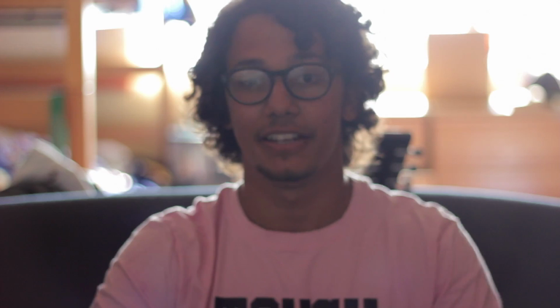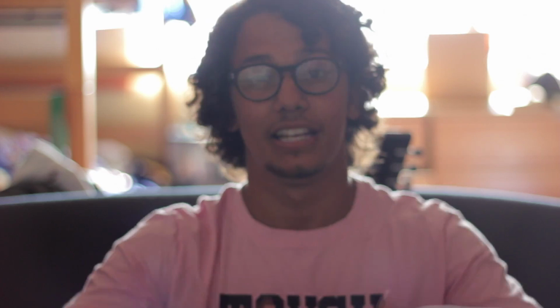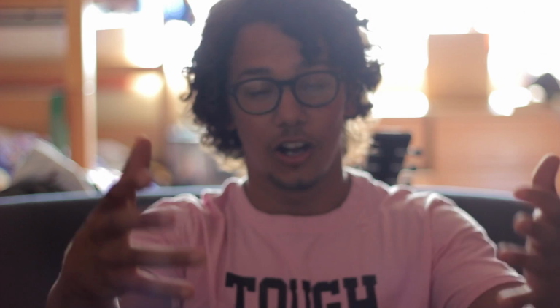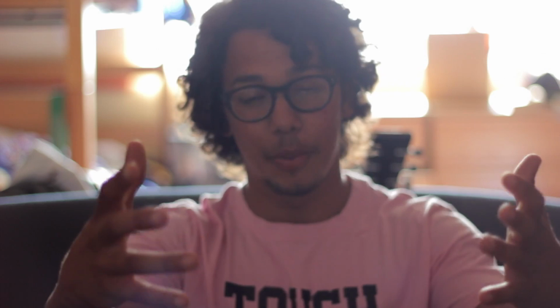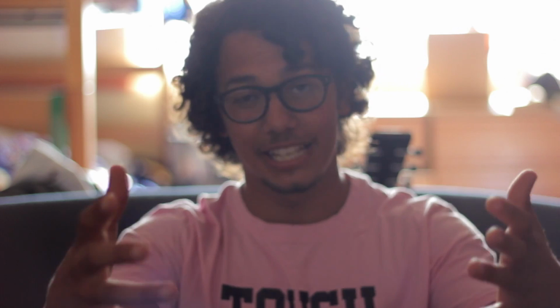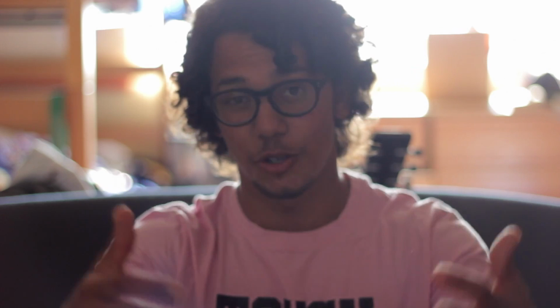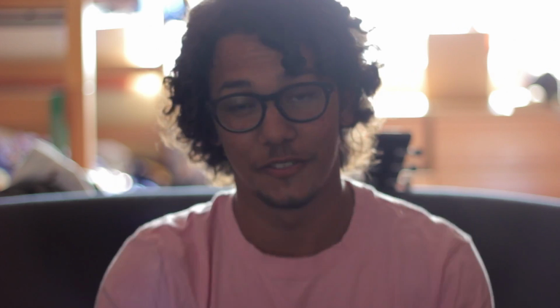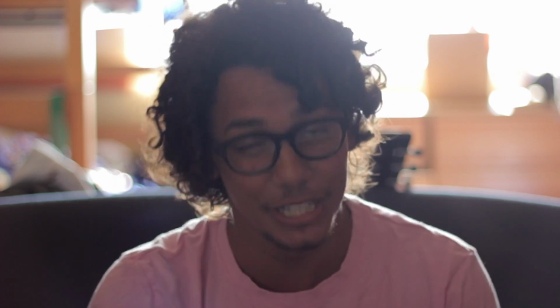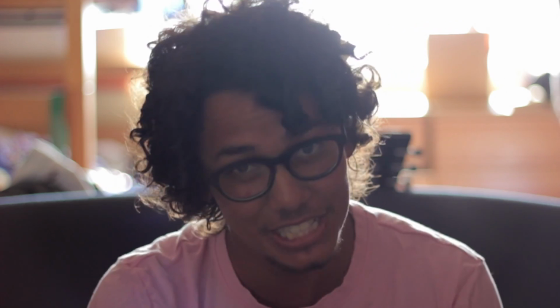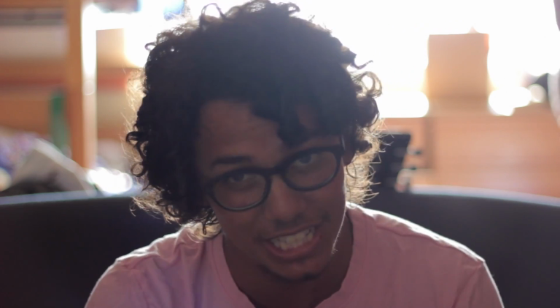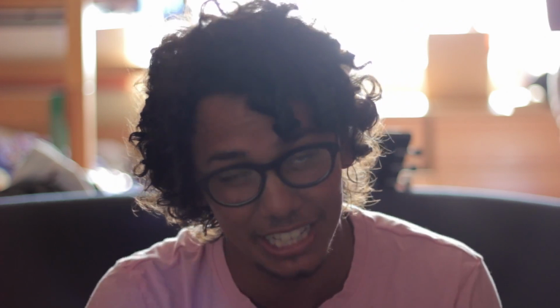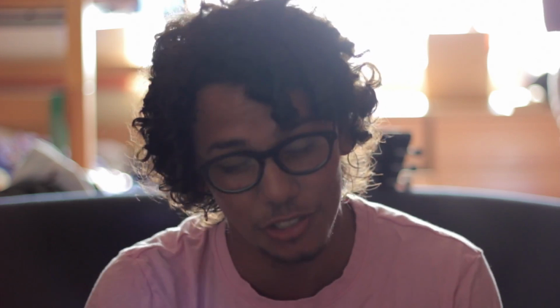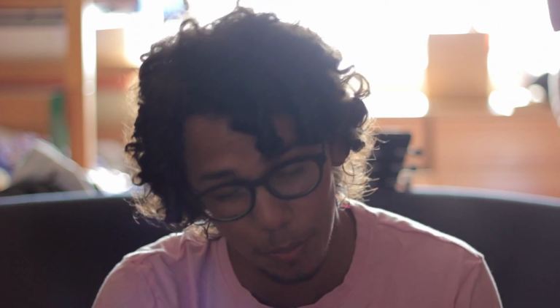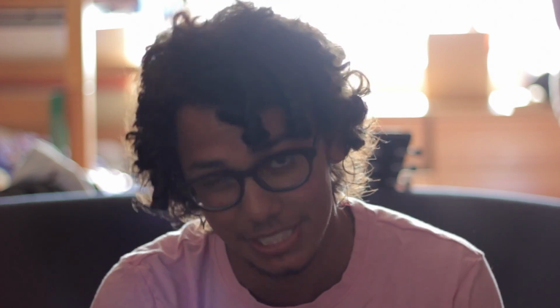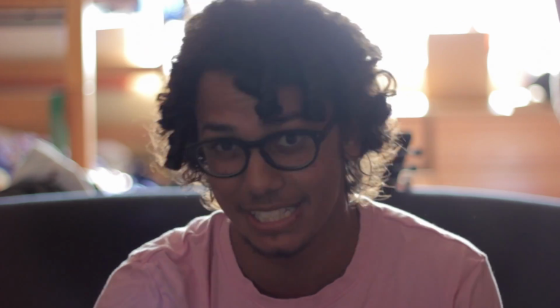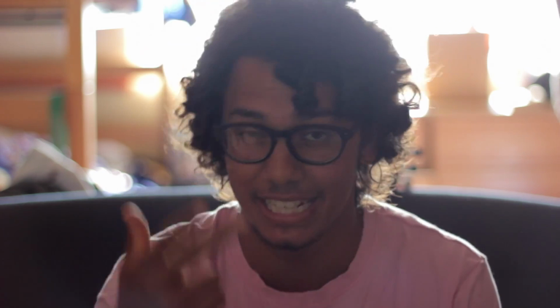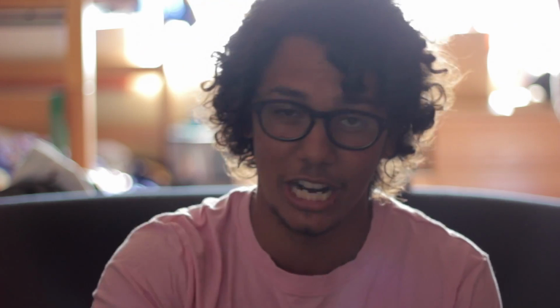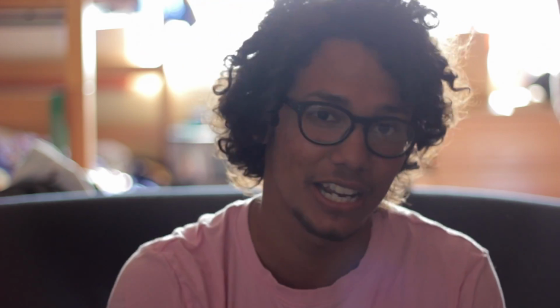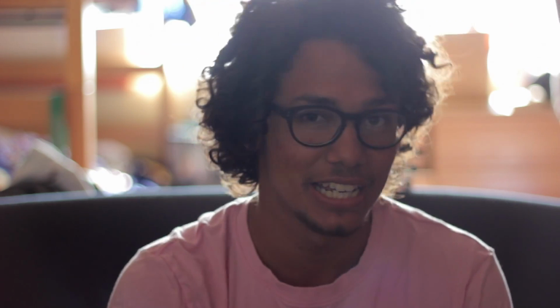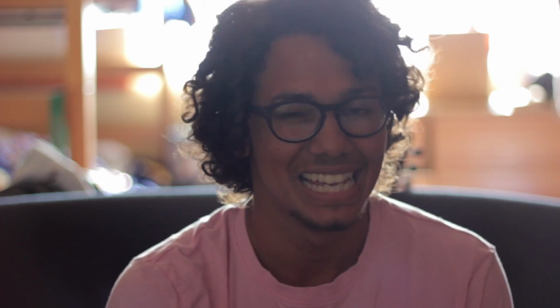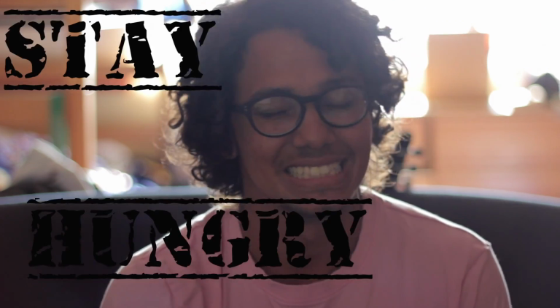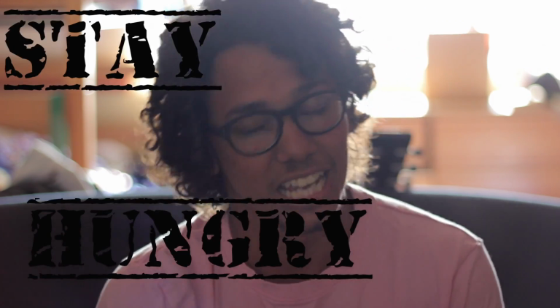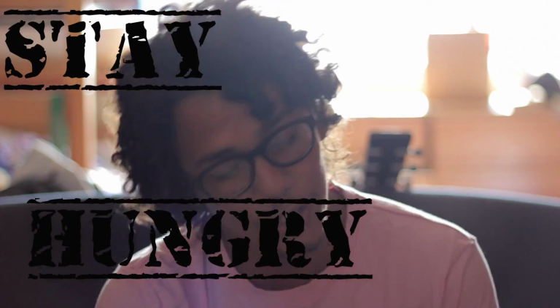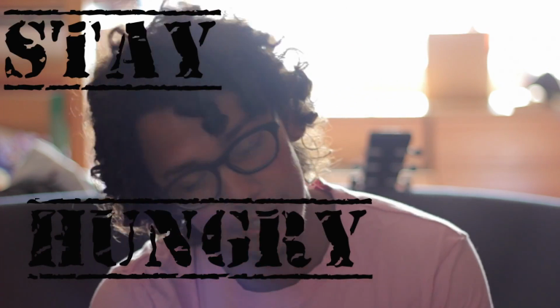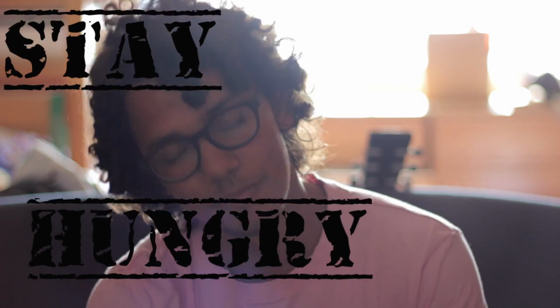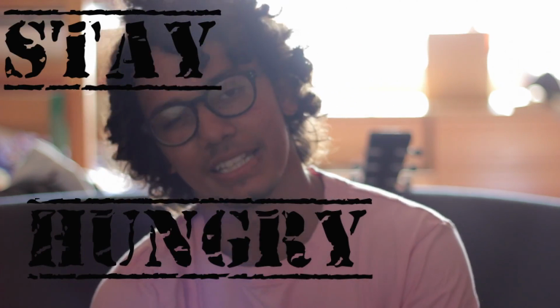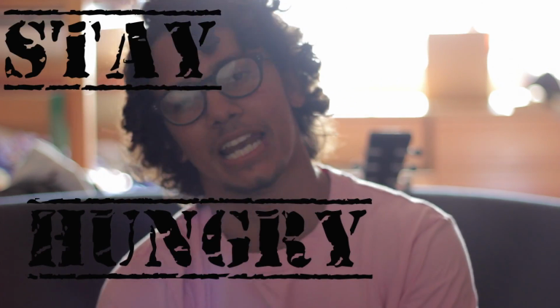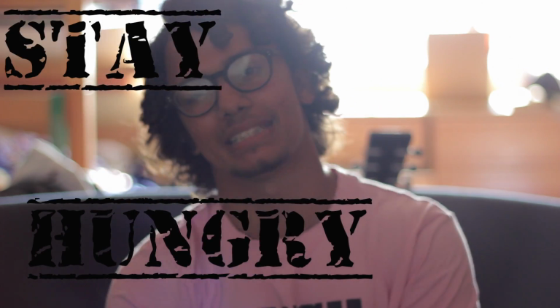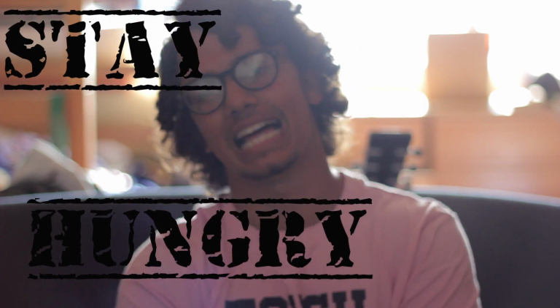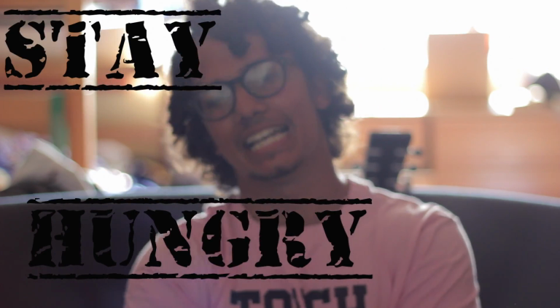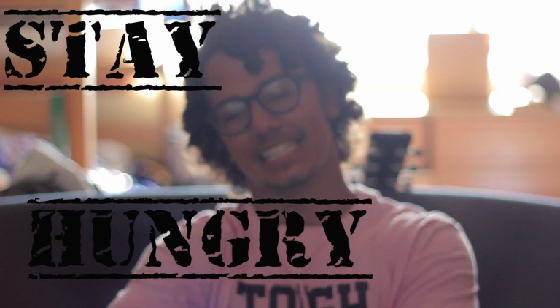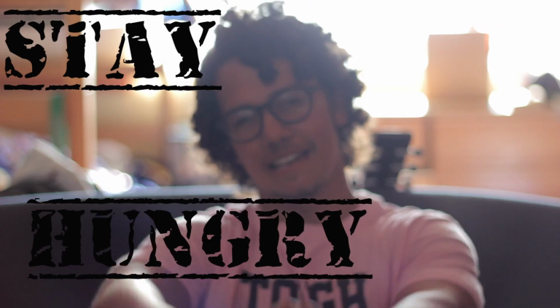Hope you guys enjoyed the footage. Thank you so much, thanks again to Garrett. Stay hungry — and I'm at the lion's den.